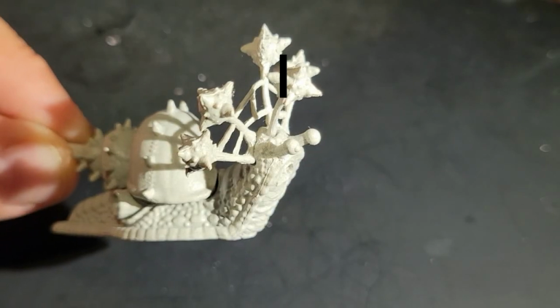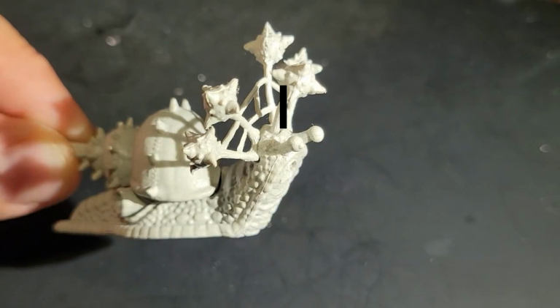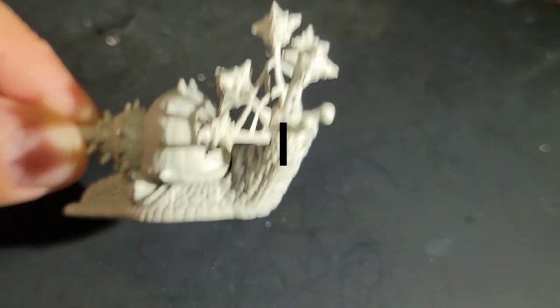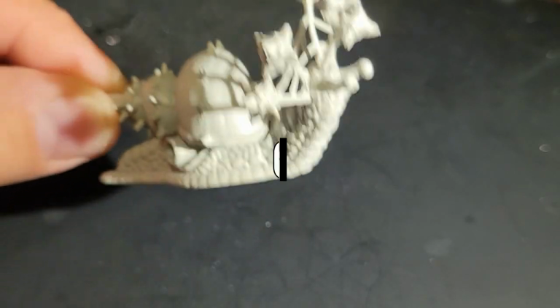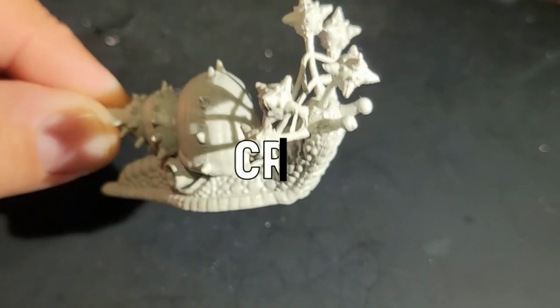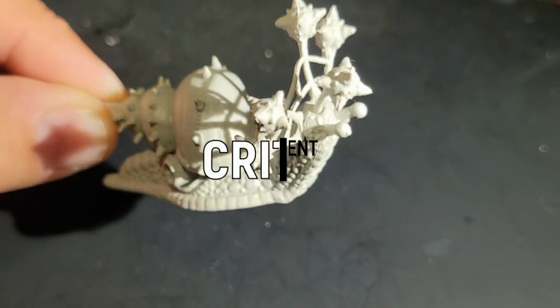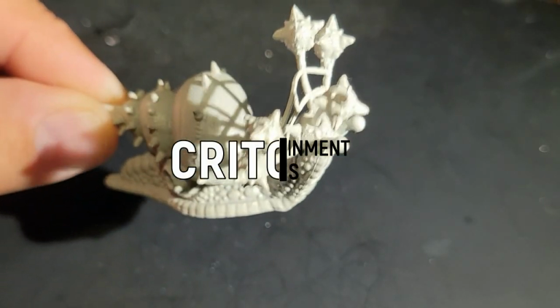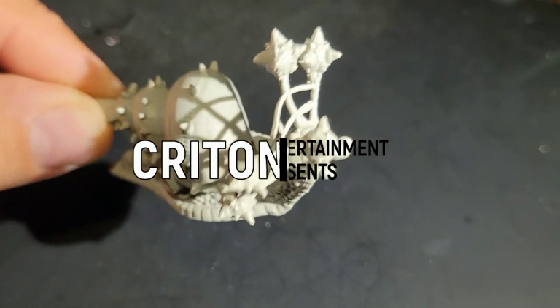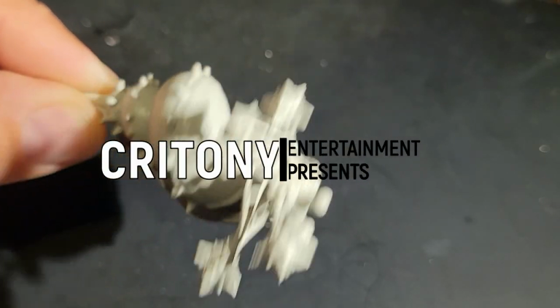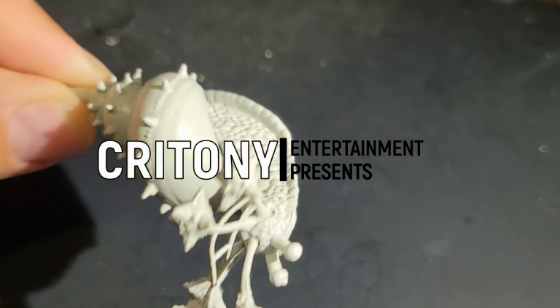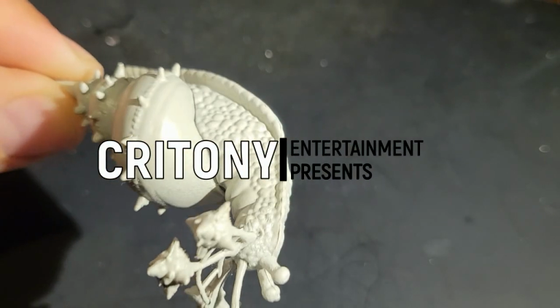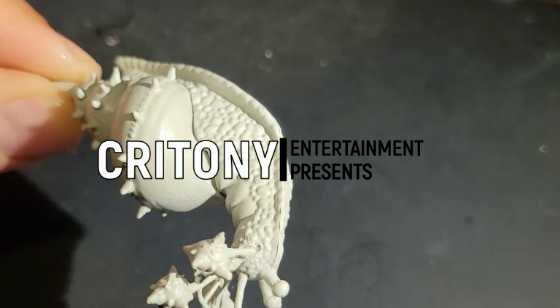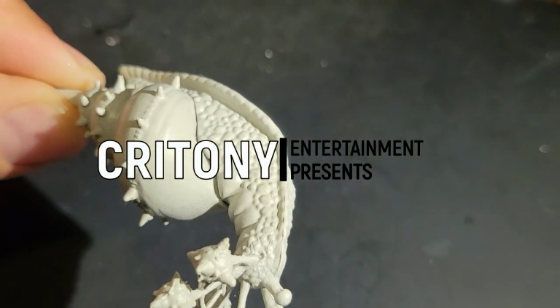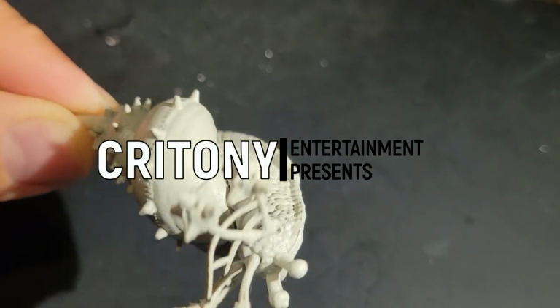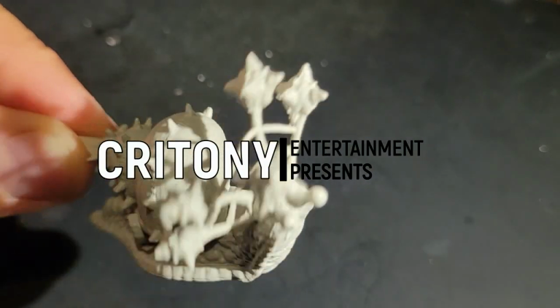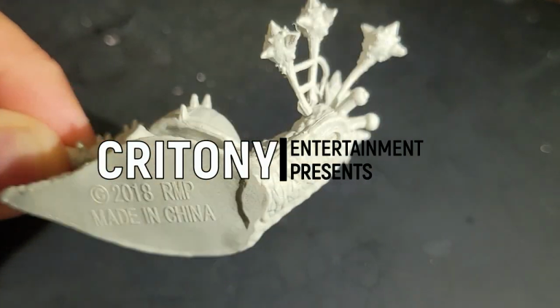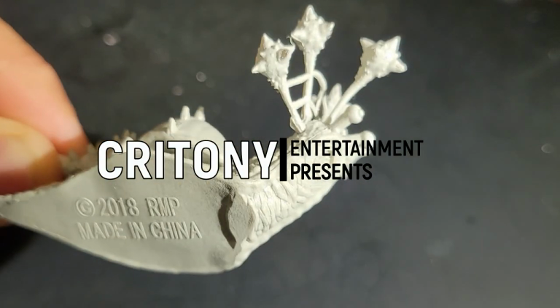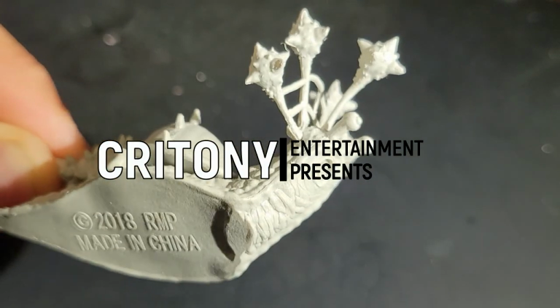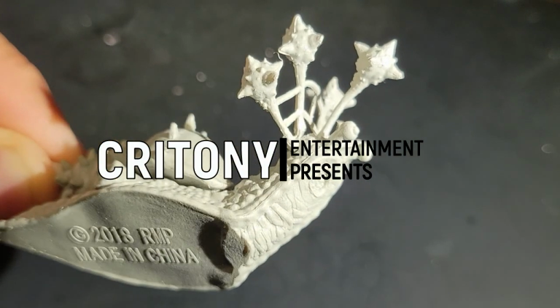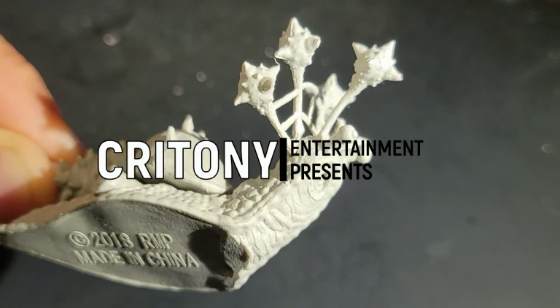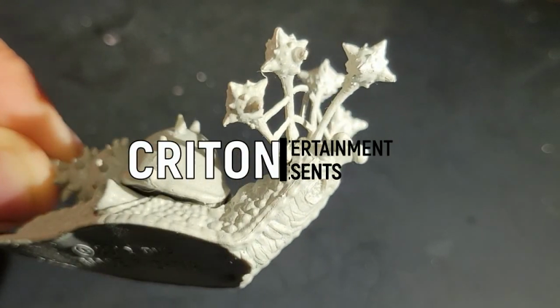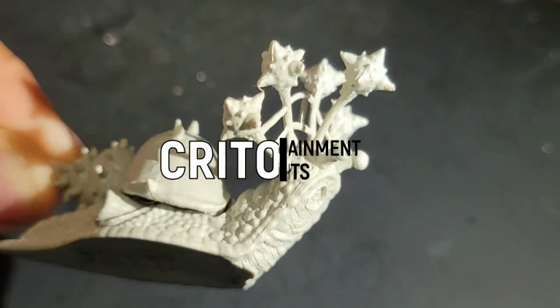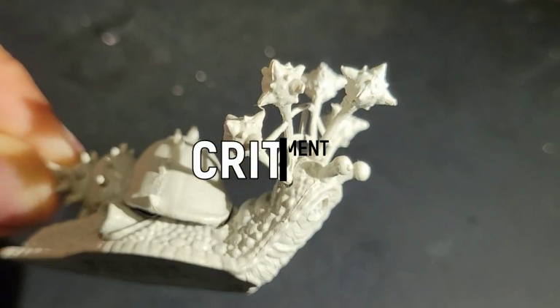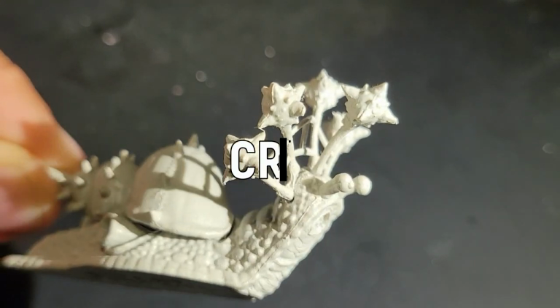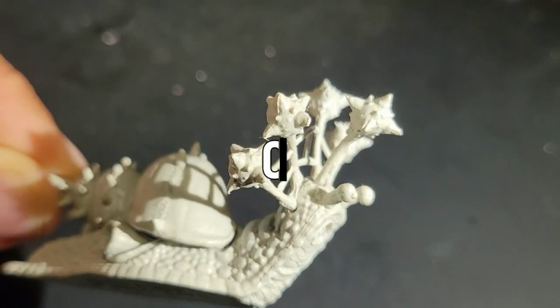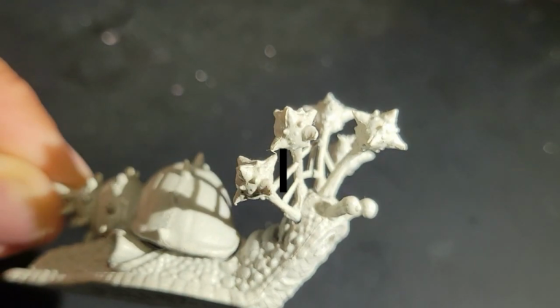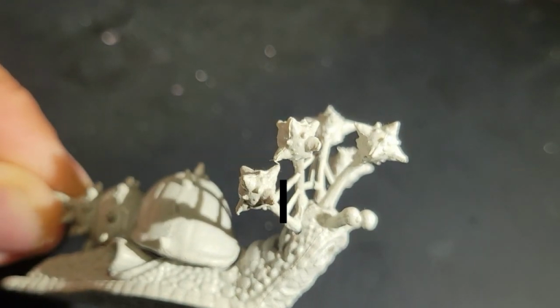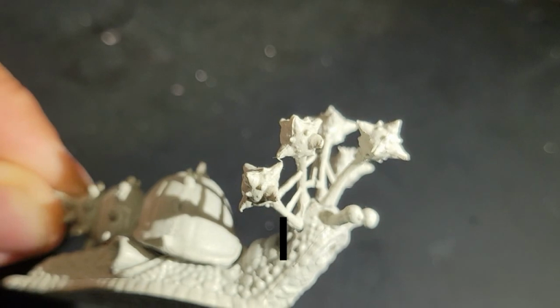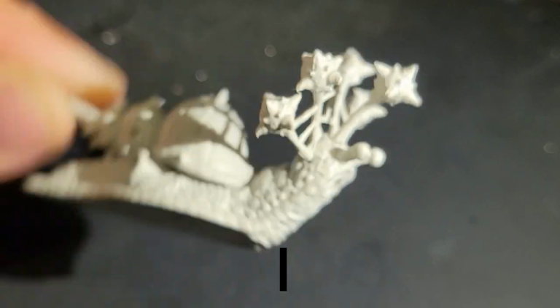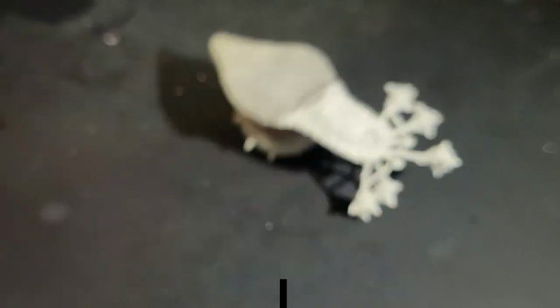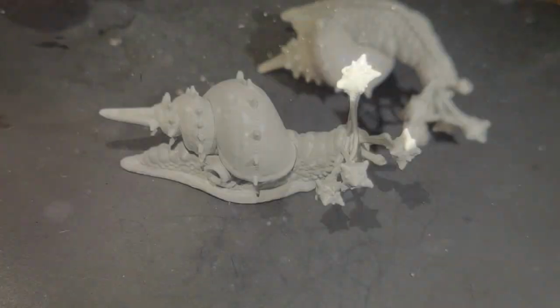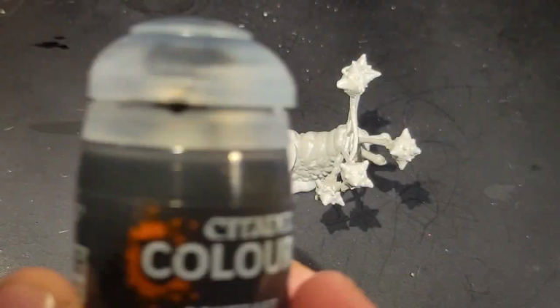Does your D&D campaign need some monsters or other things that can be painted up quick and used only once? Let's get started on the slug monster.